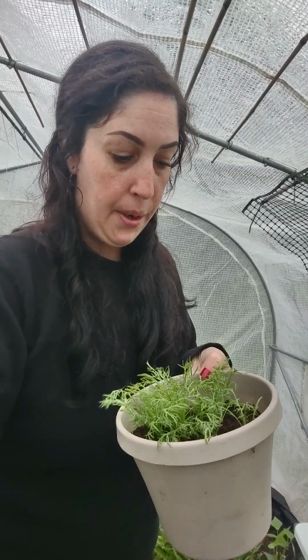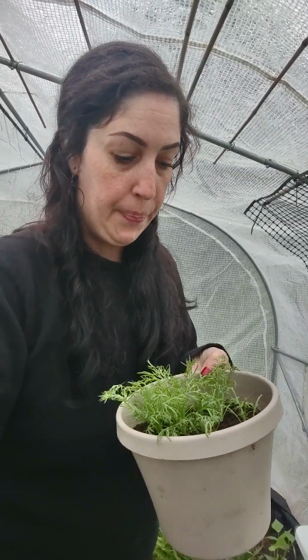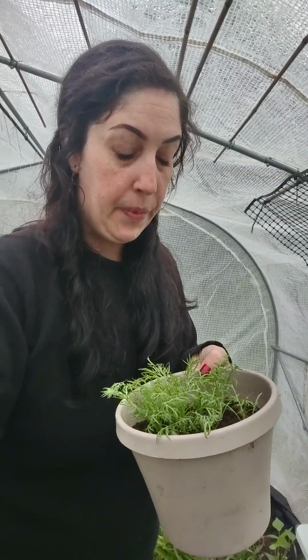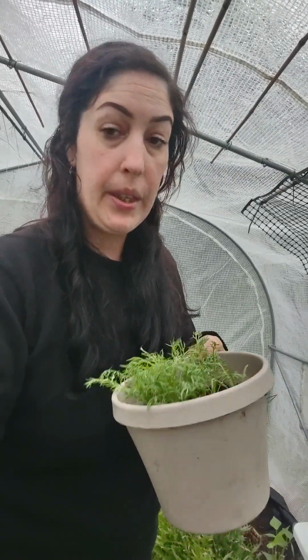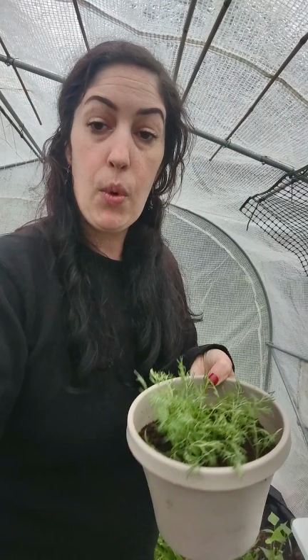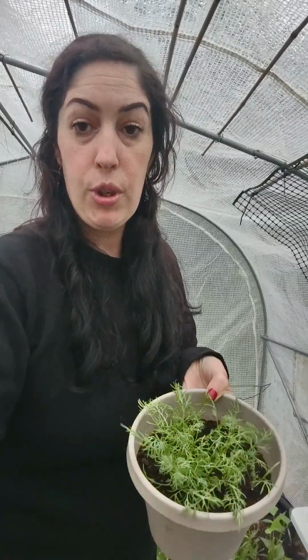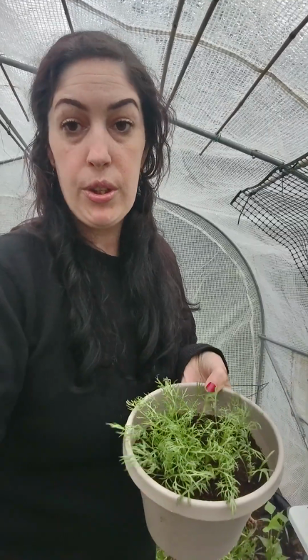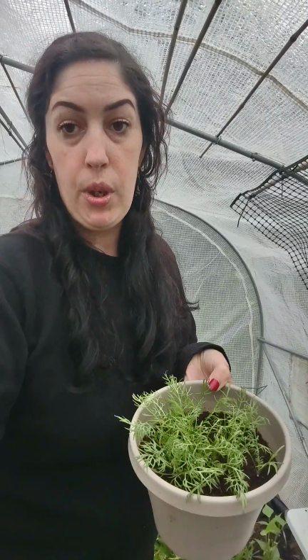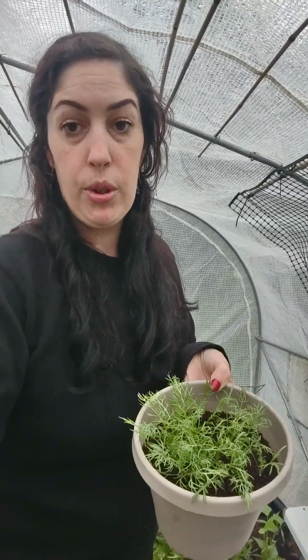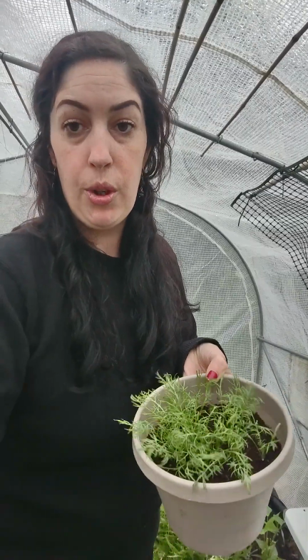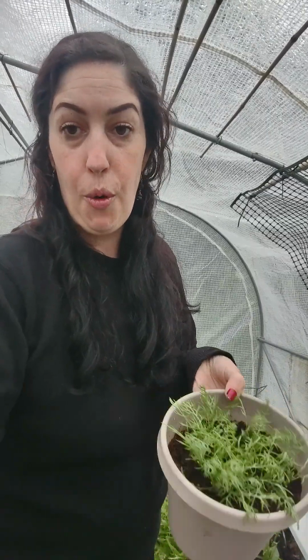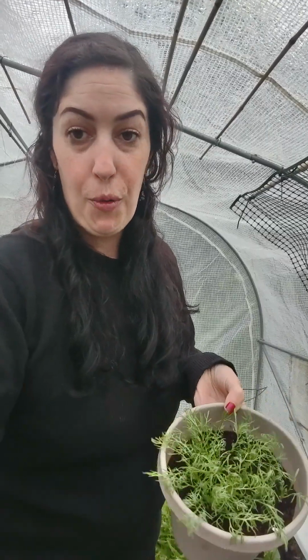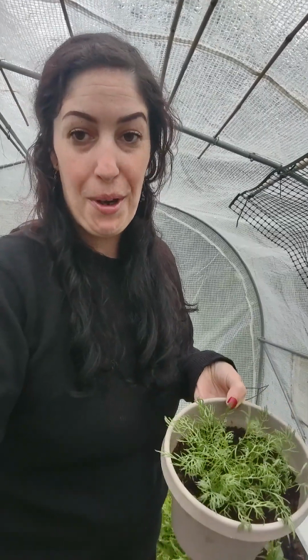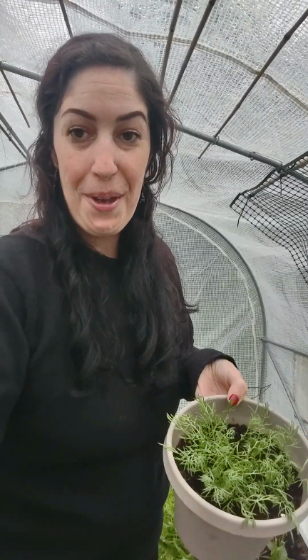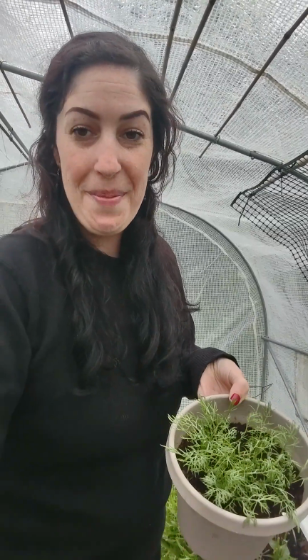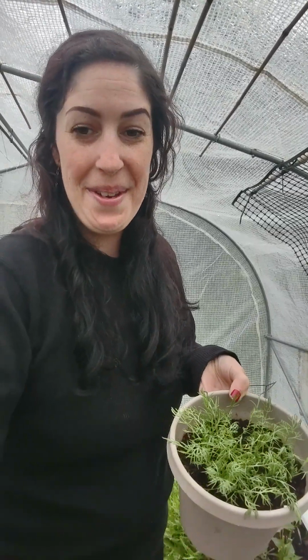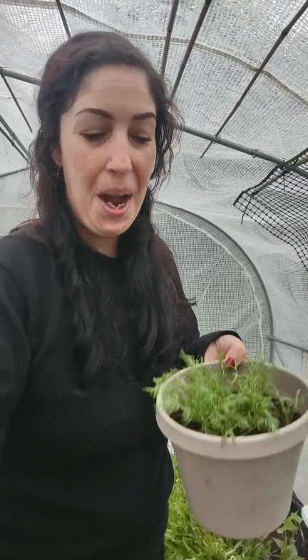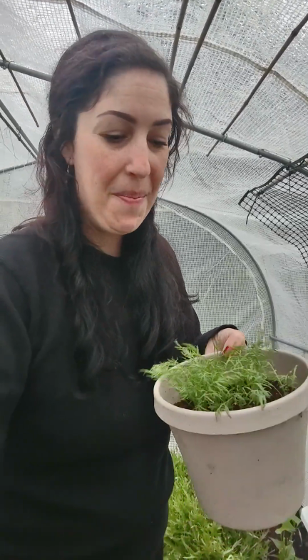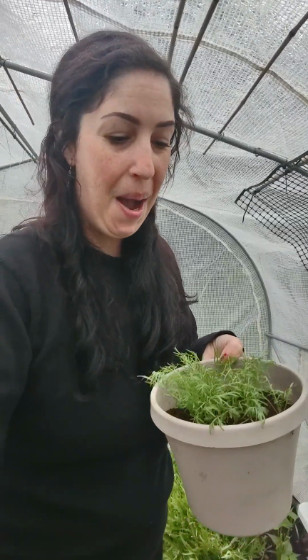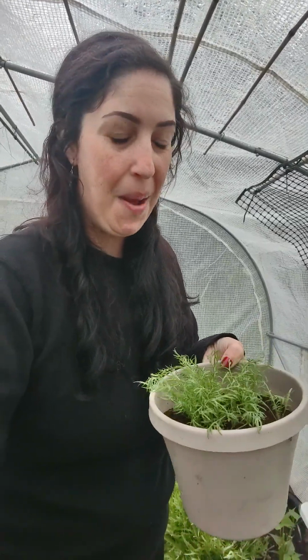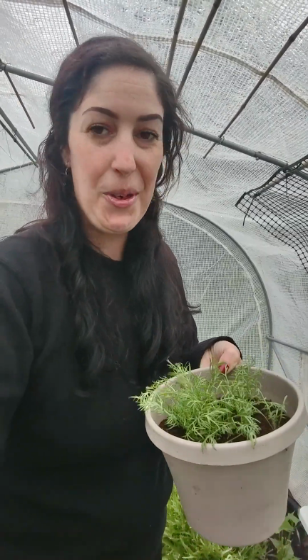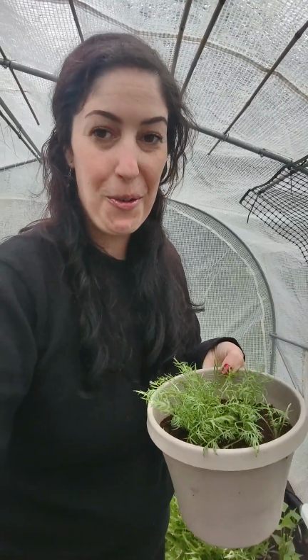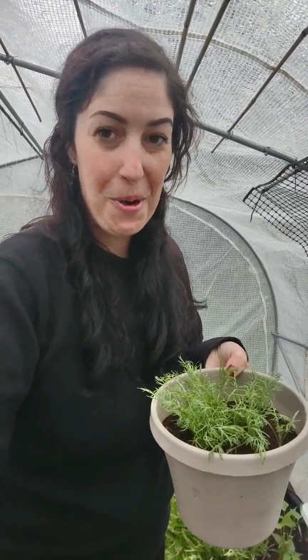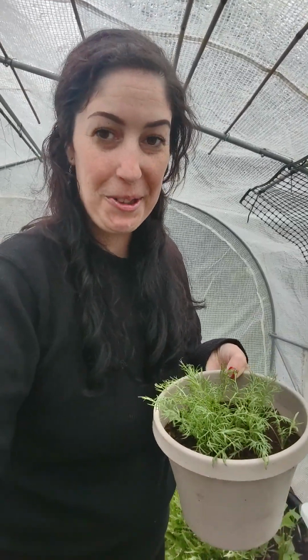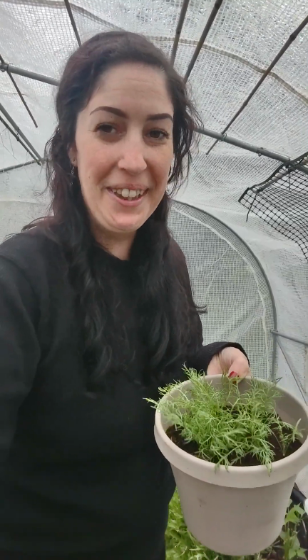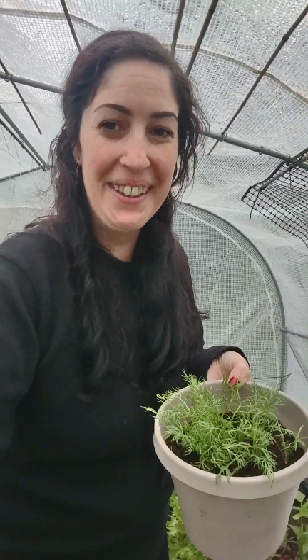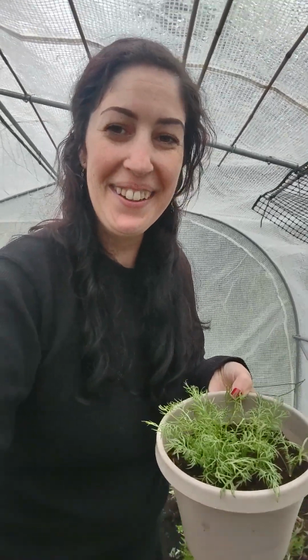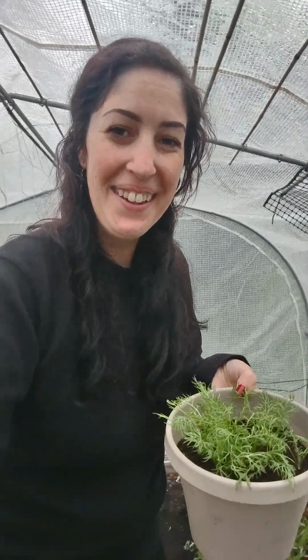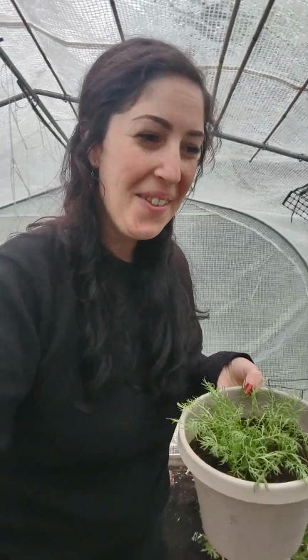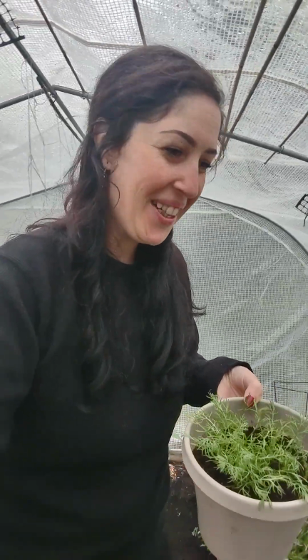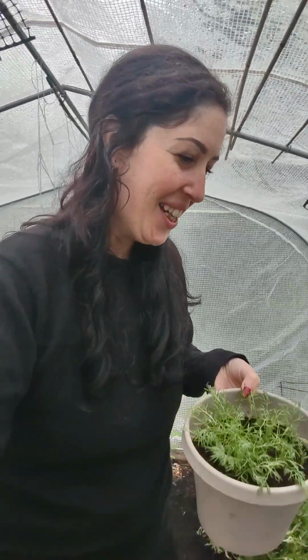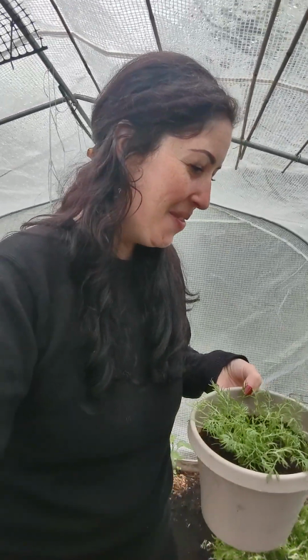They like well-drained soil, so don't overwater them. I'm an overwaterer big time.